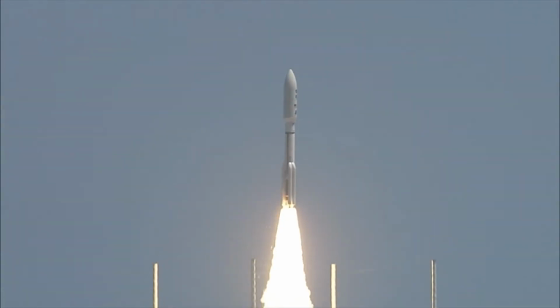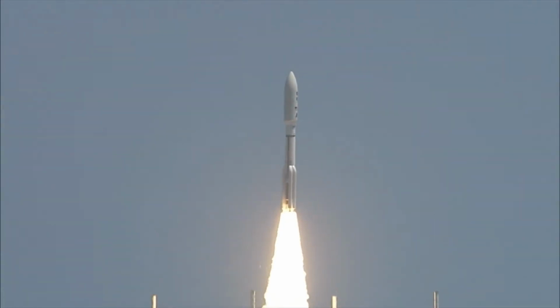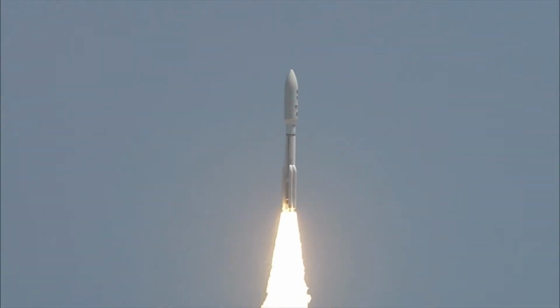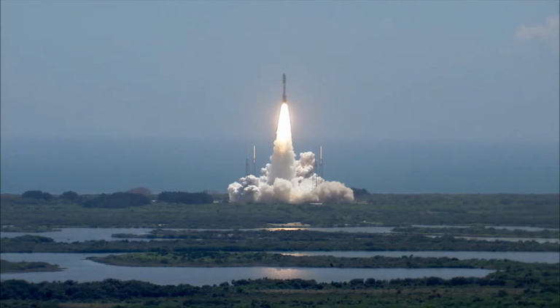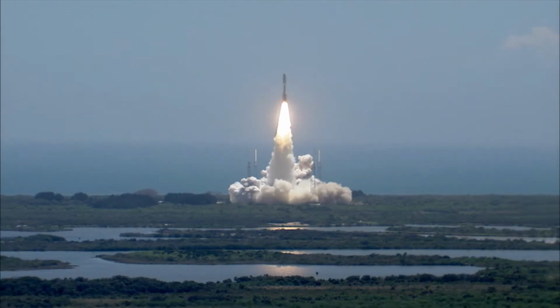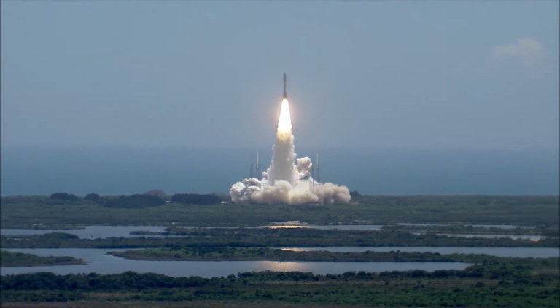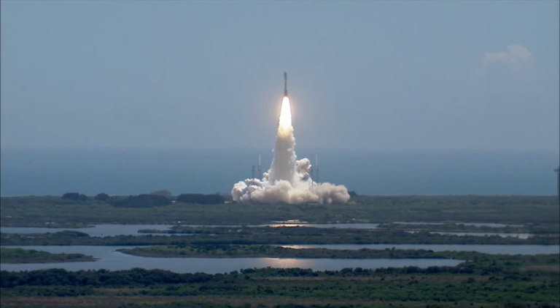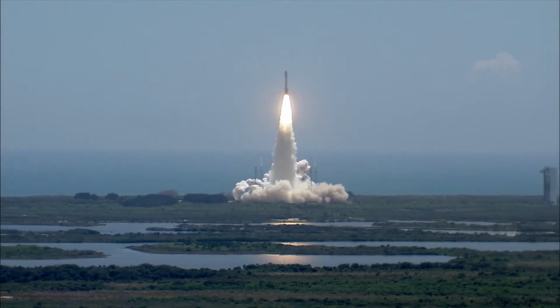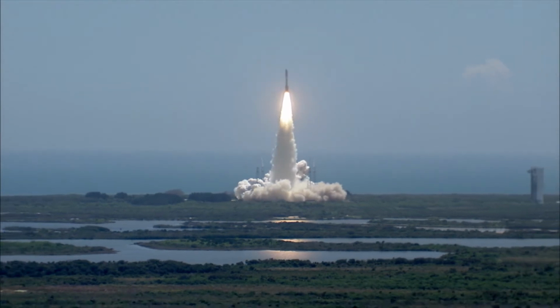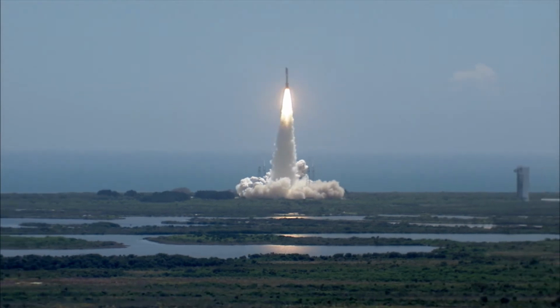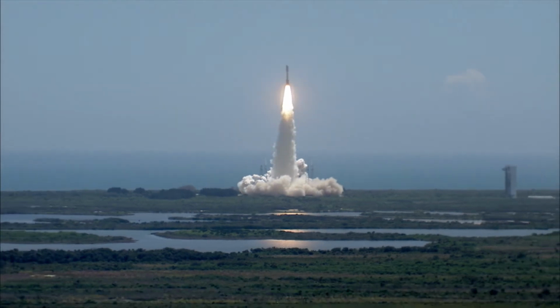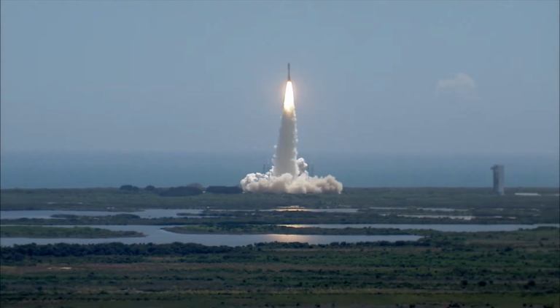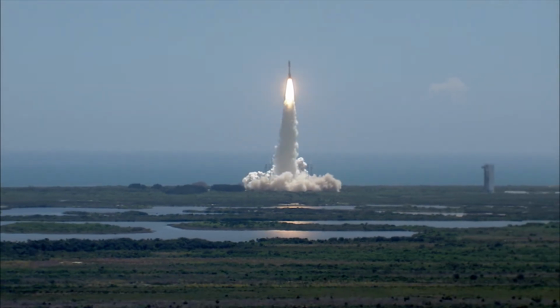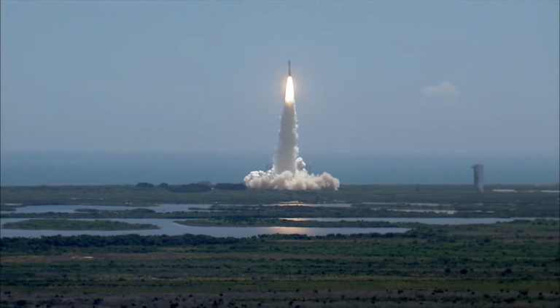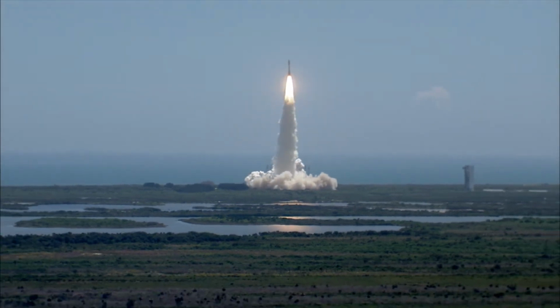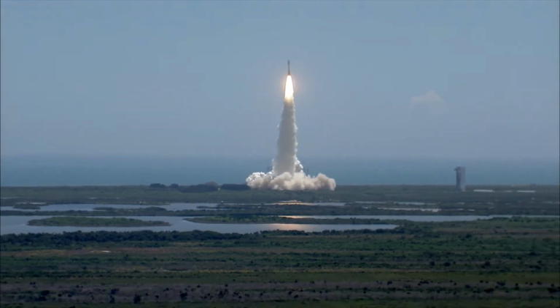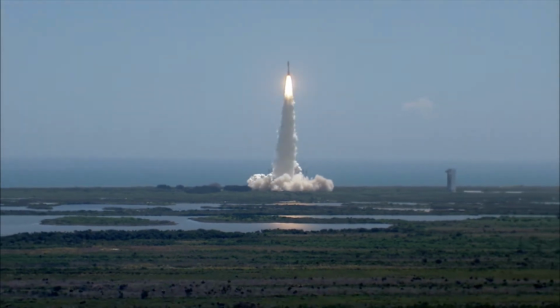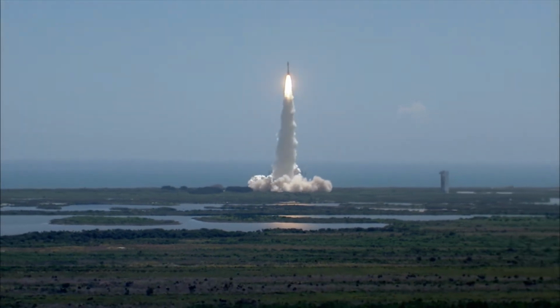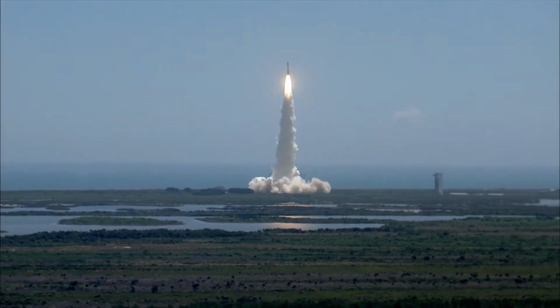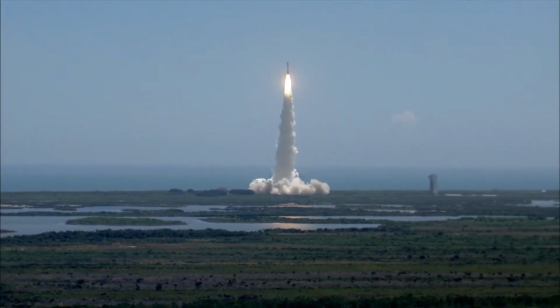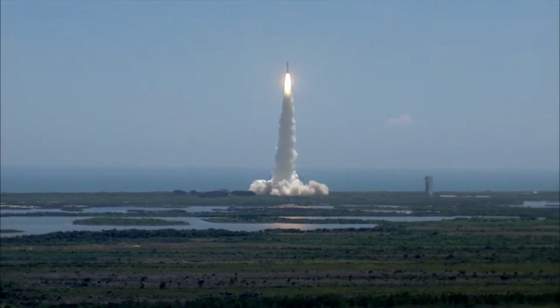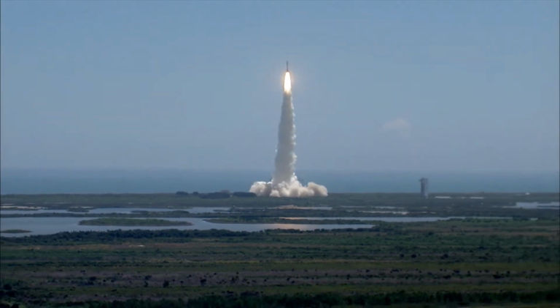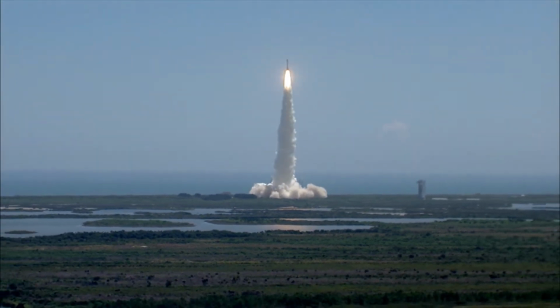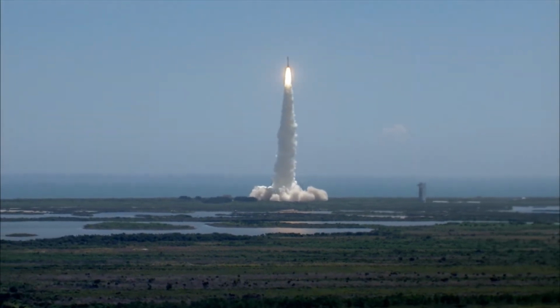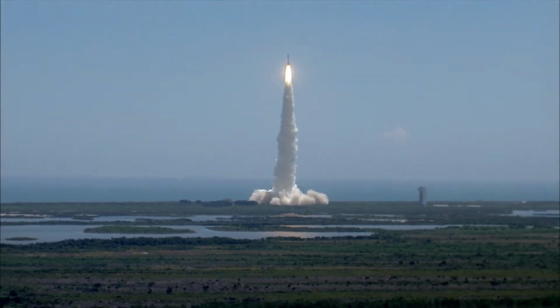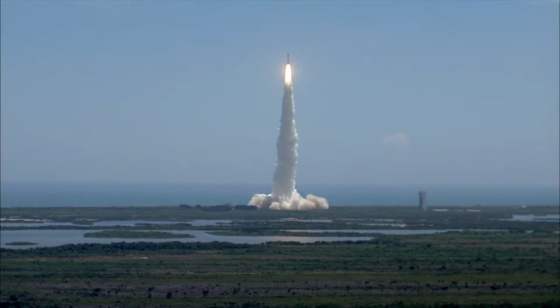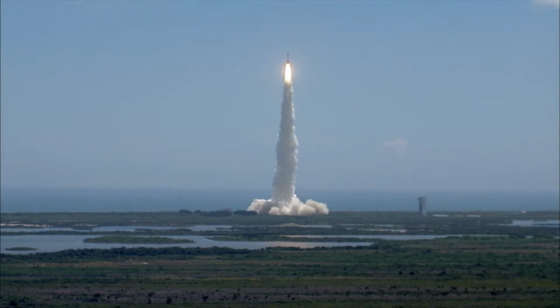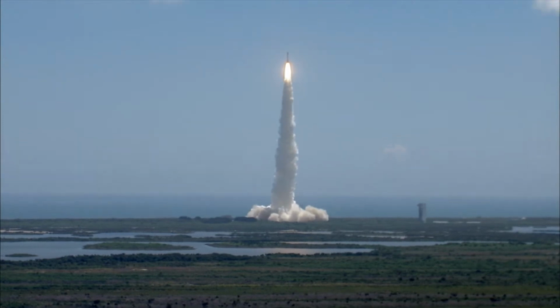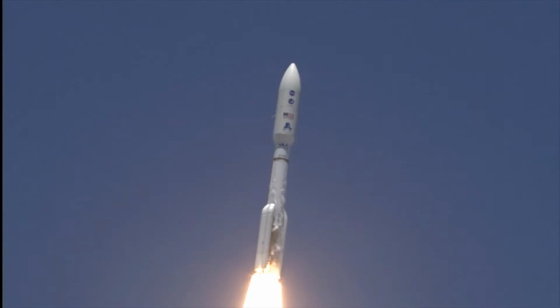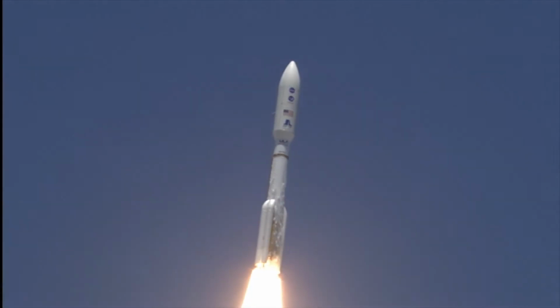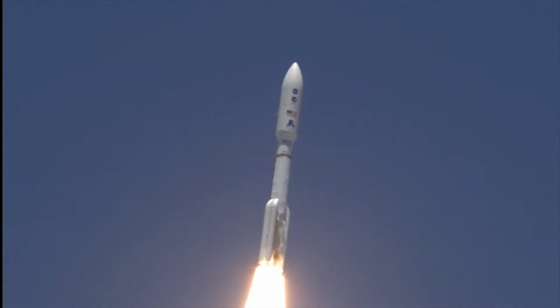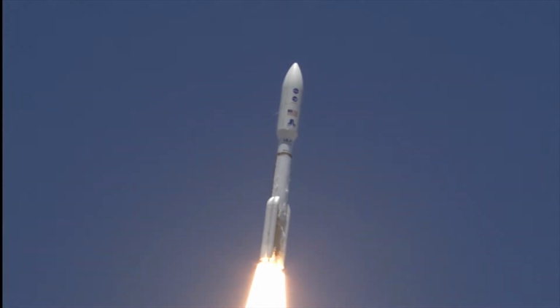A planetary piece of the puzzle on the beginning of our solar system. Pitch roll program is in progress. Vehicle body rates look good.